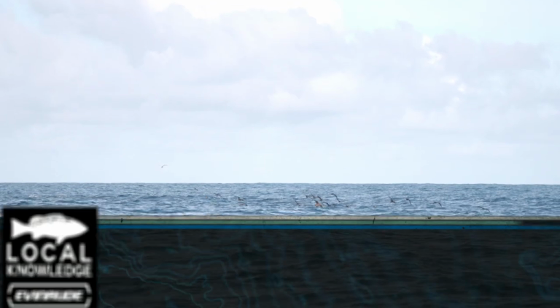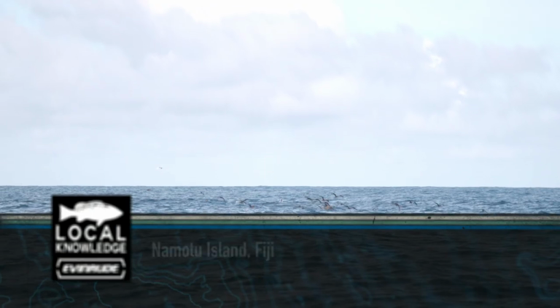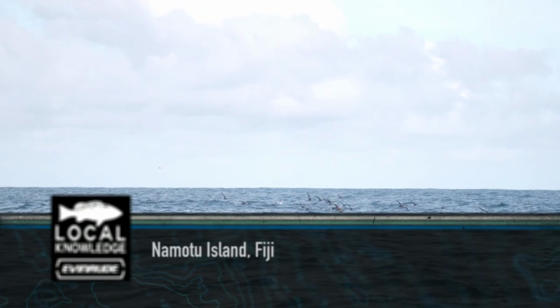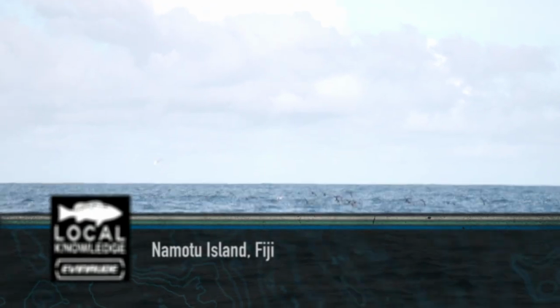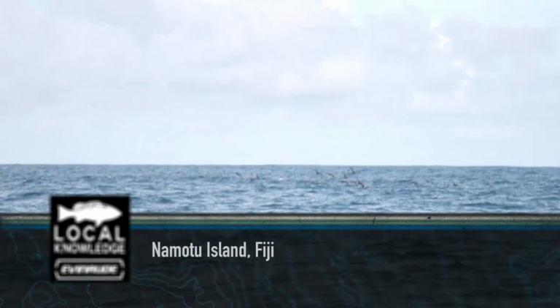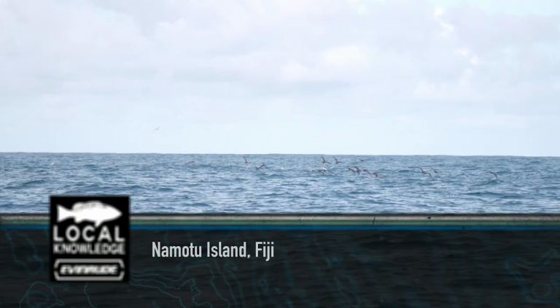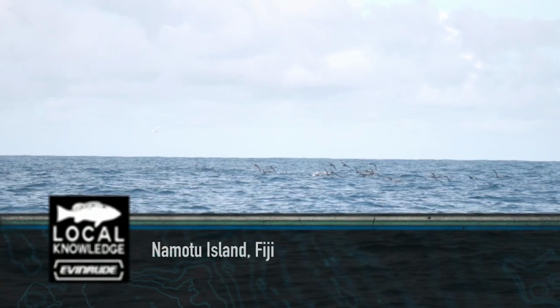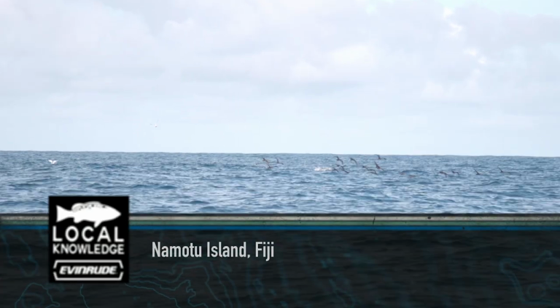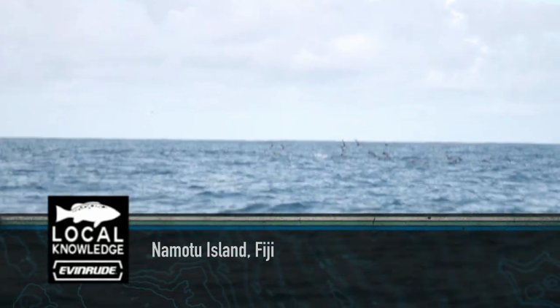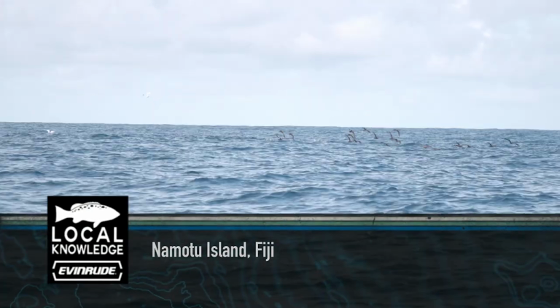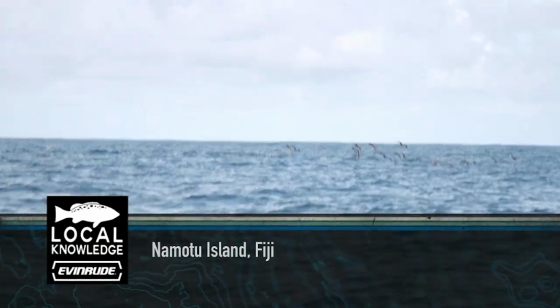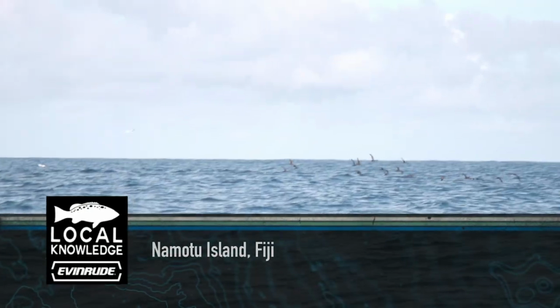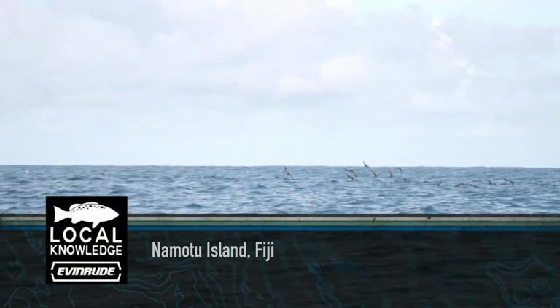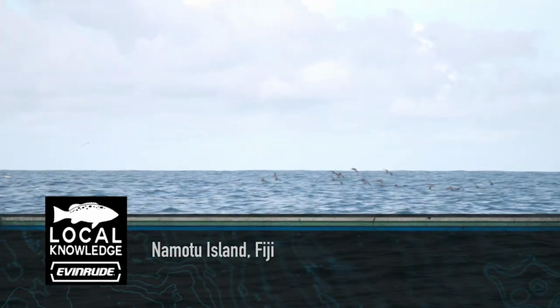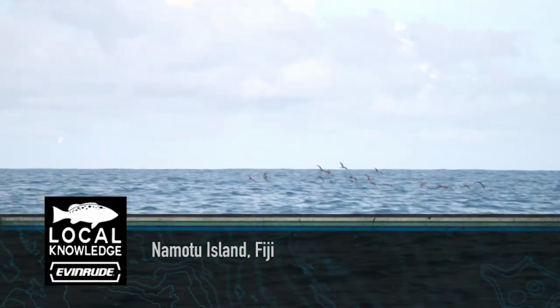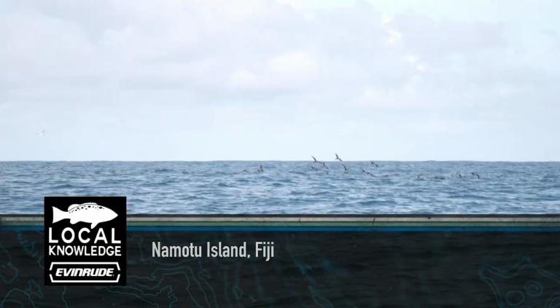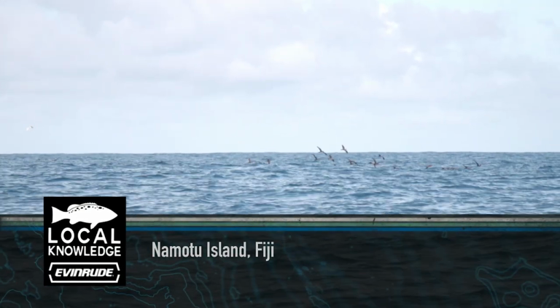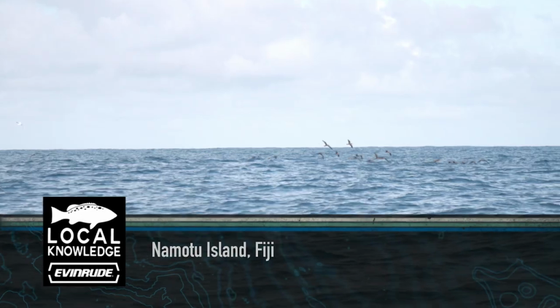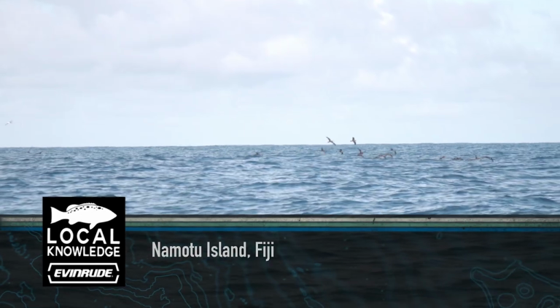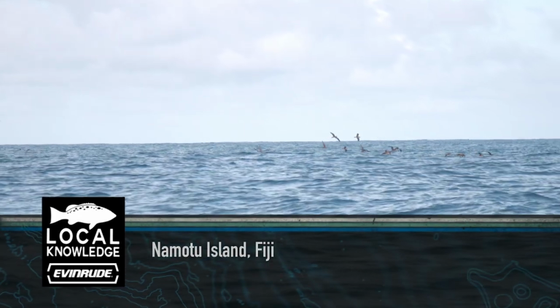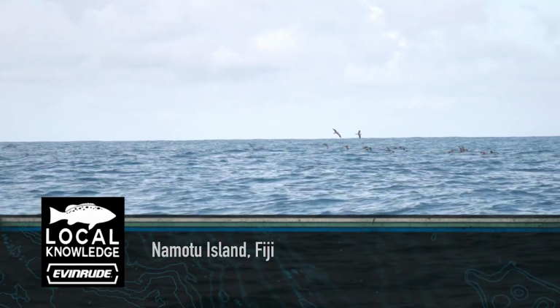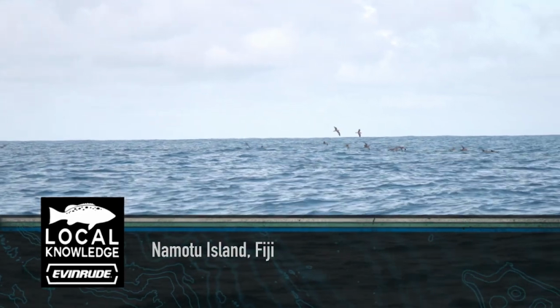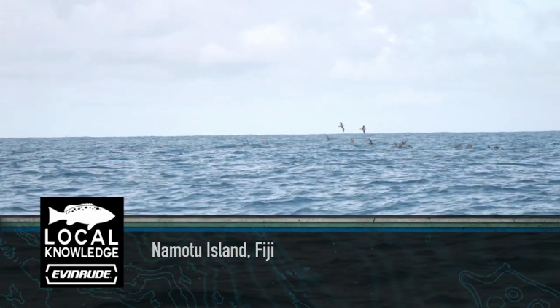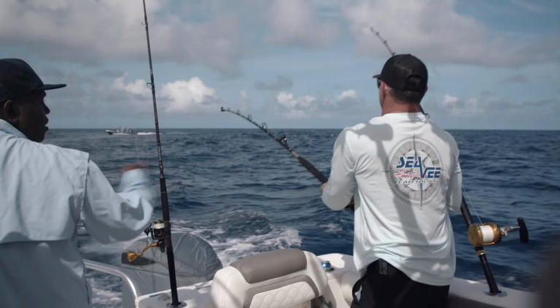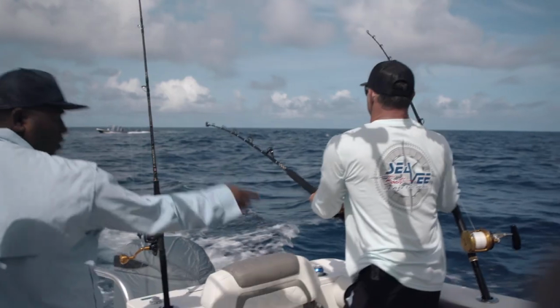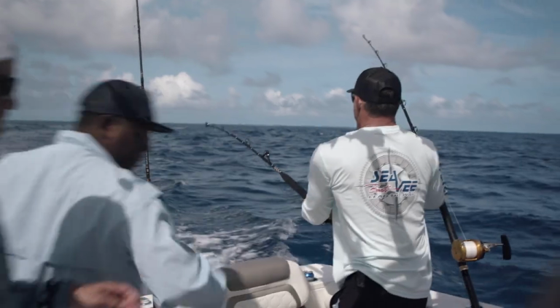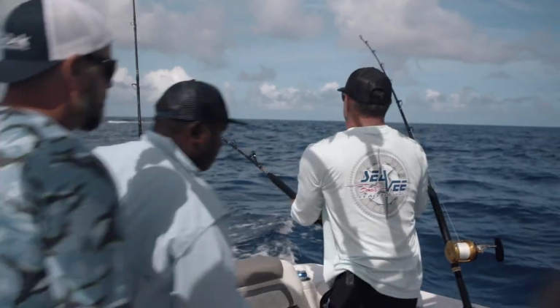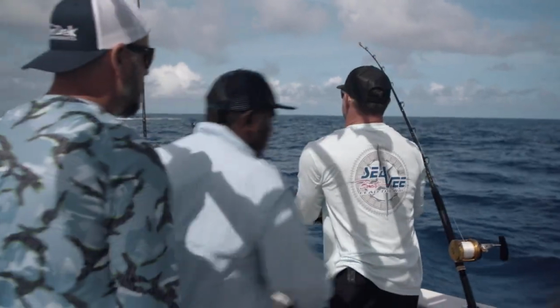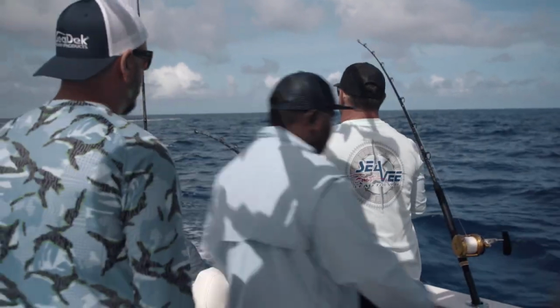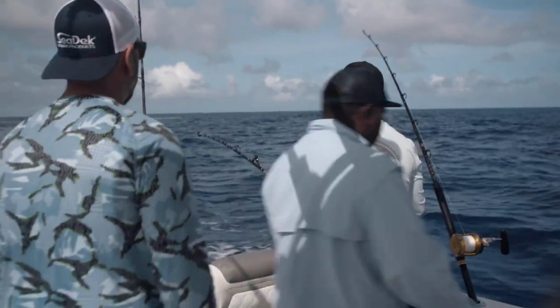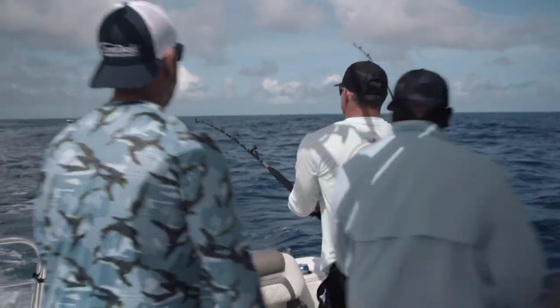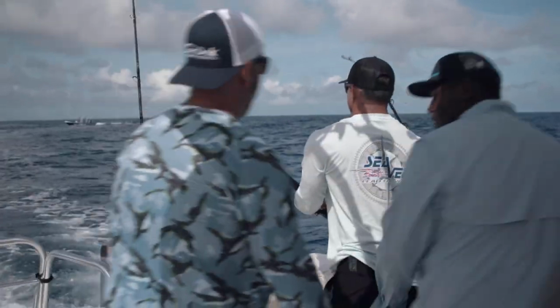What is that, the DTX? Taking some lines. That's a DTX. Taking a lot of lines. Fish are on right here. That one's on.